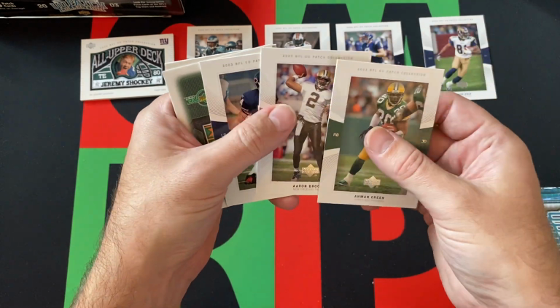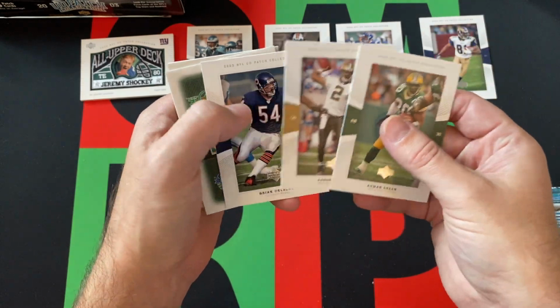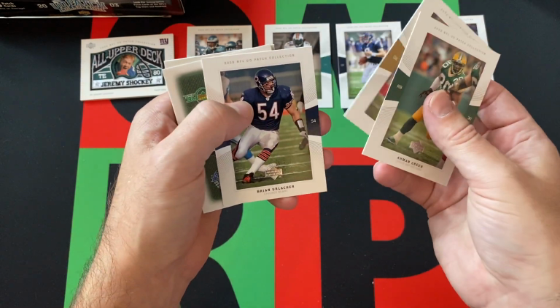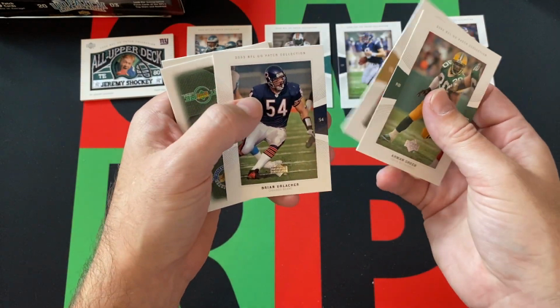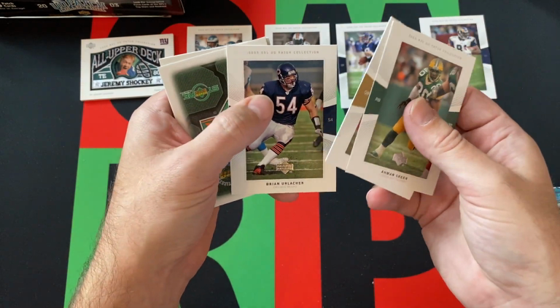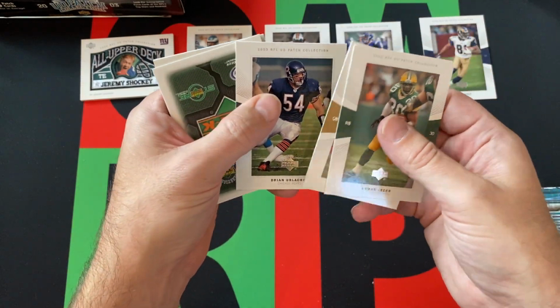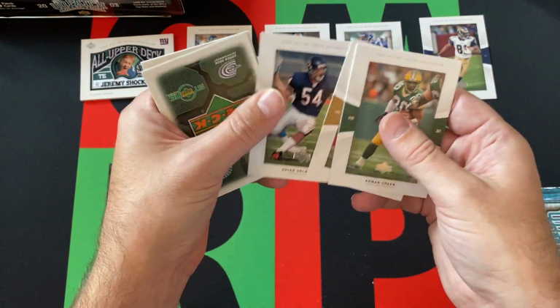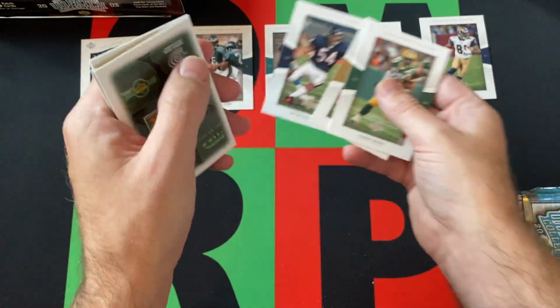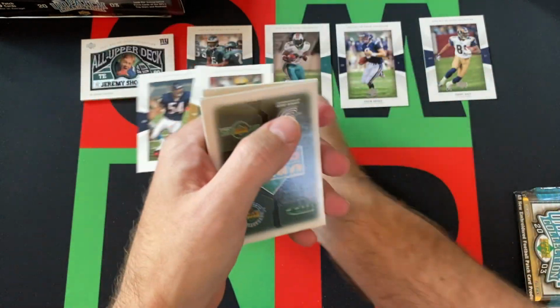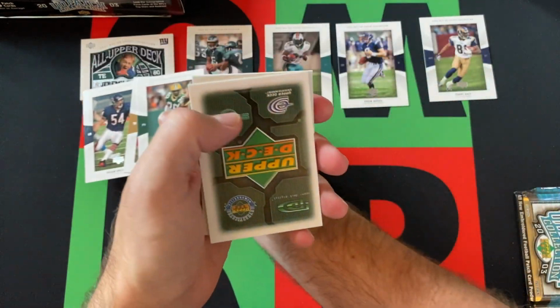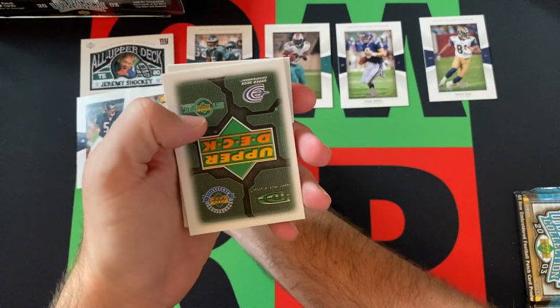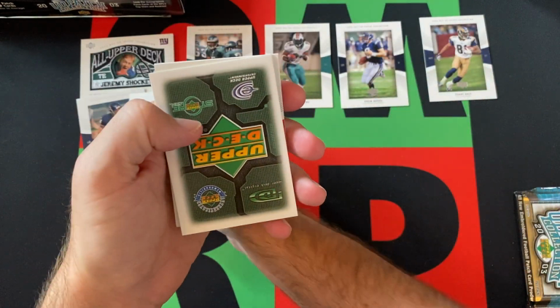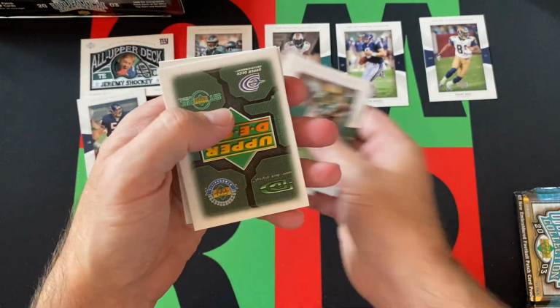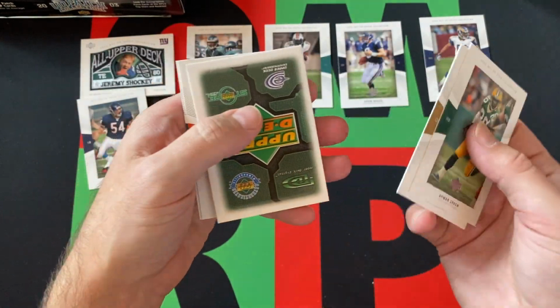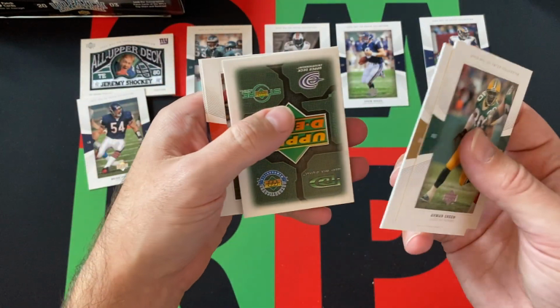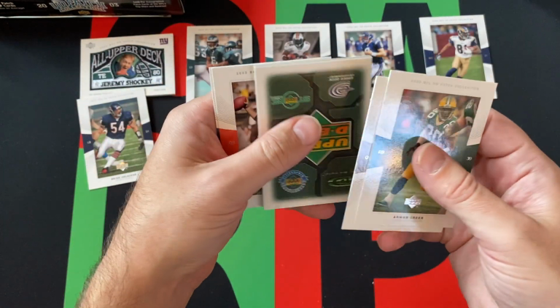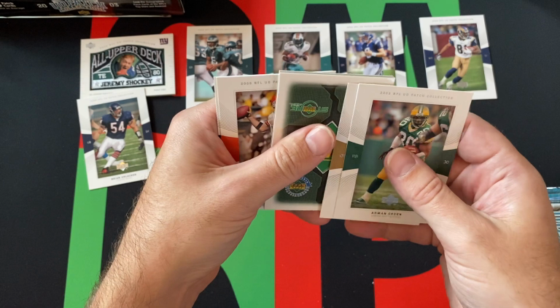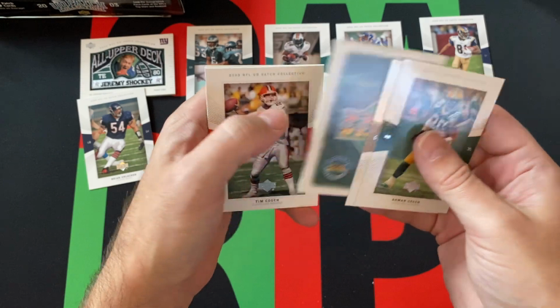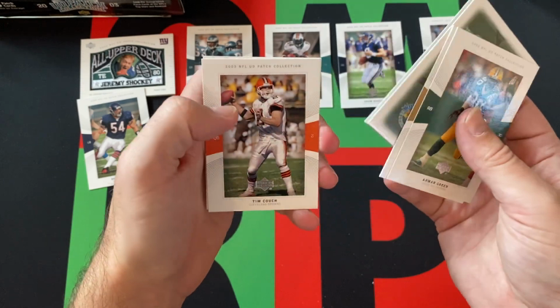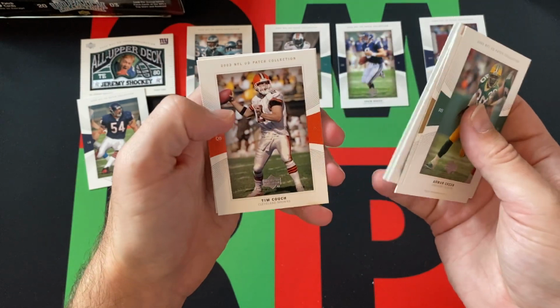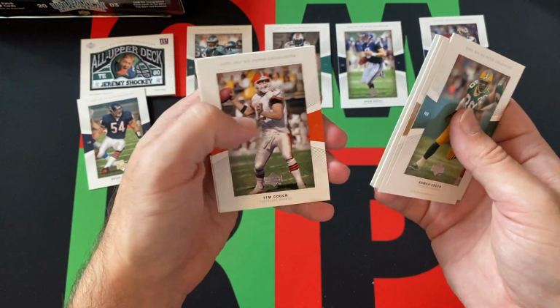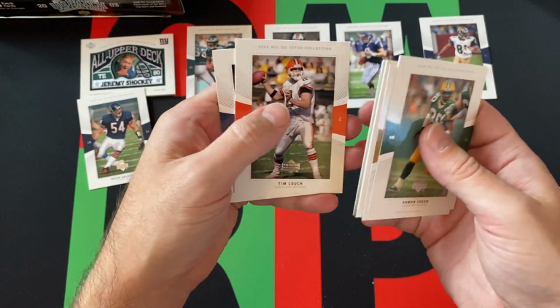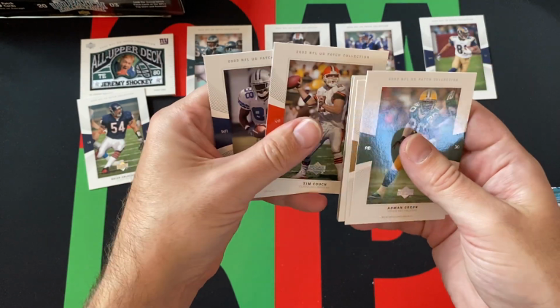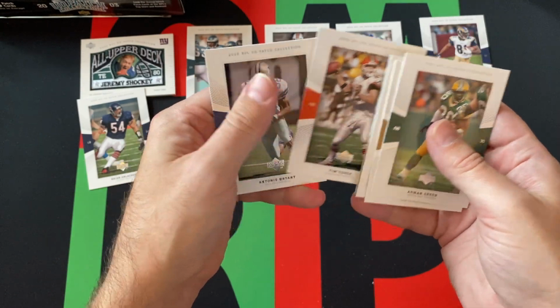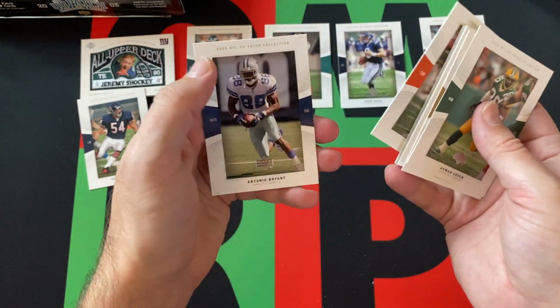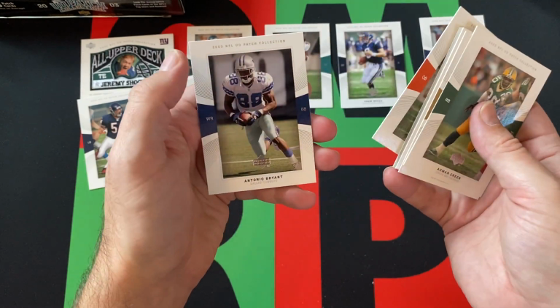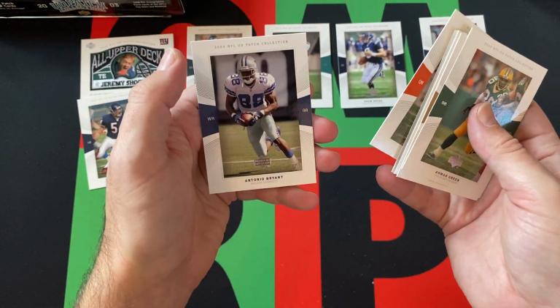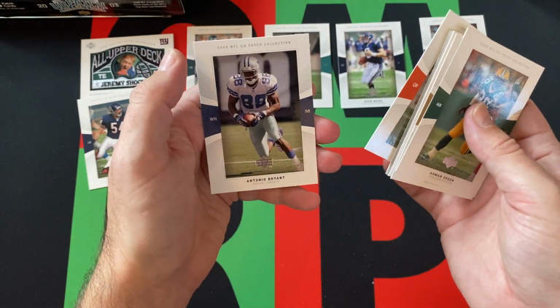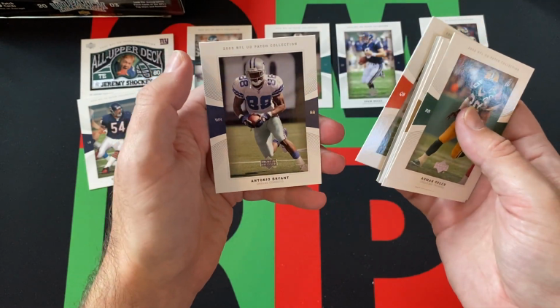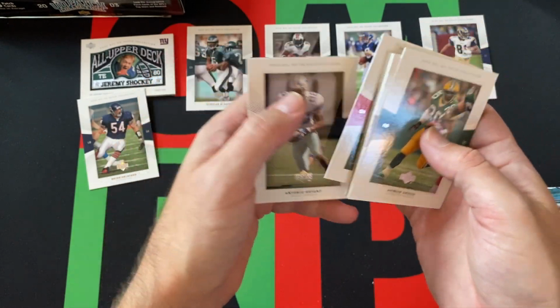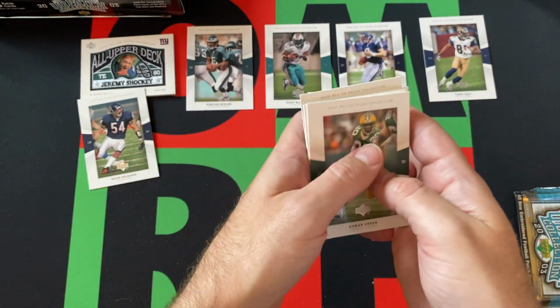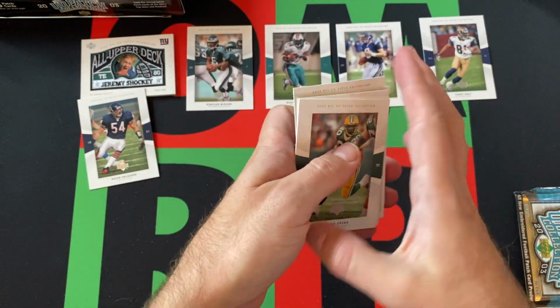Amon Green... Aaron Brooks, Brian Urlacher — wait, Tim Couch, Antonio Bryant.